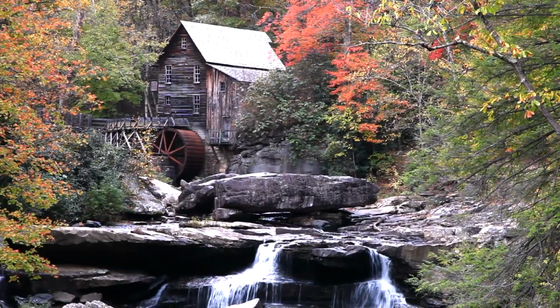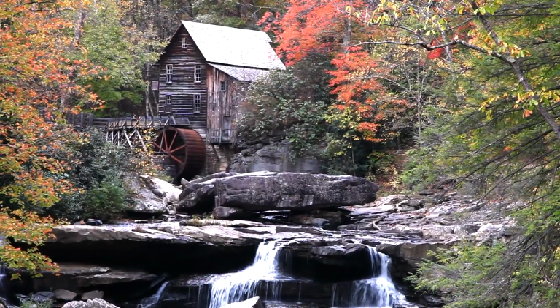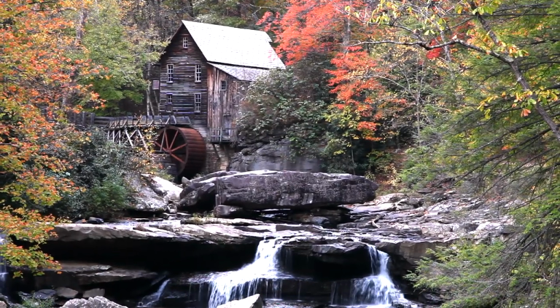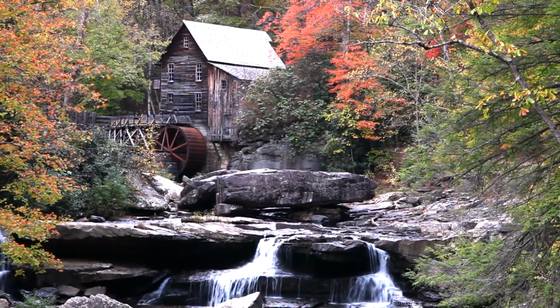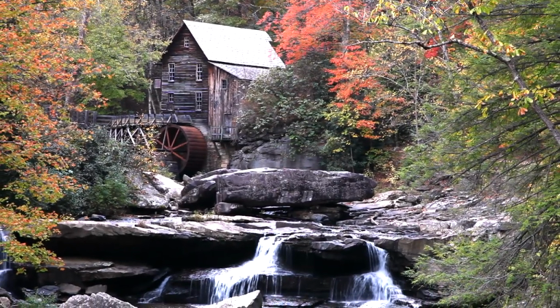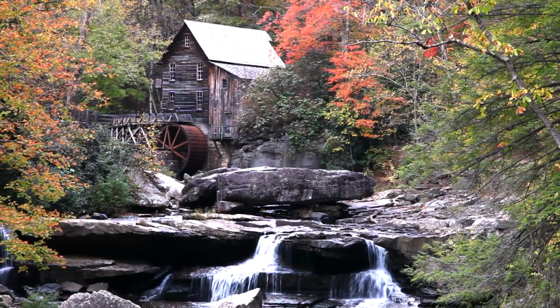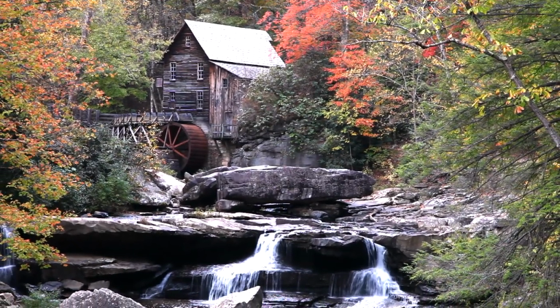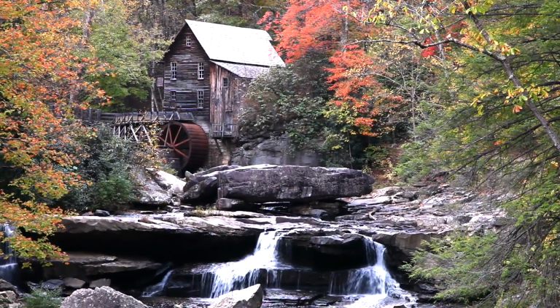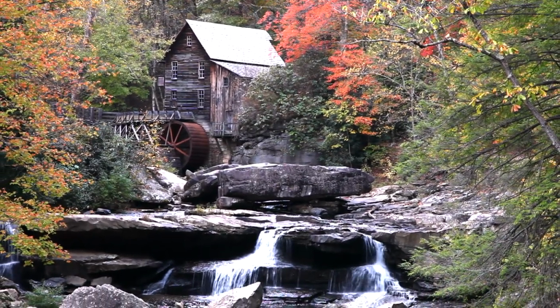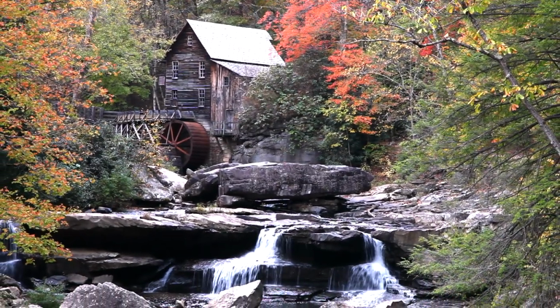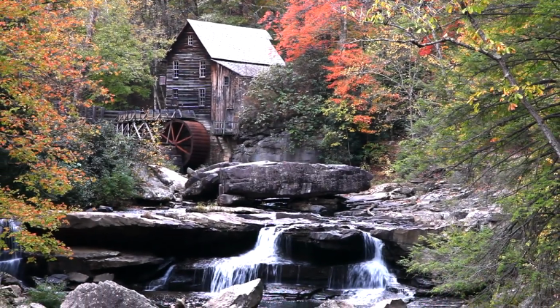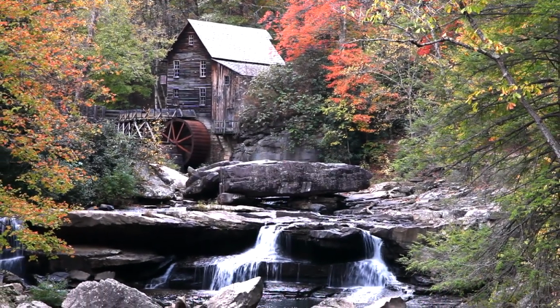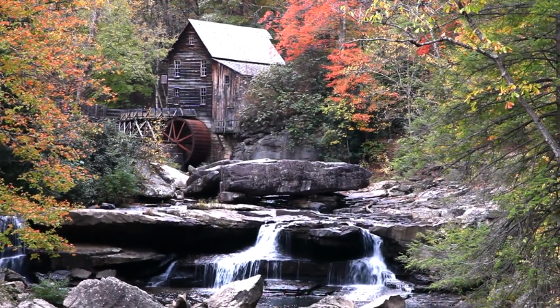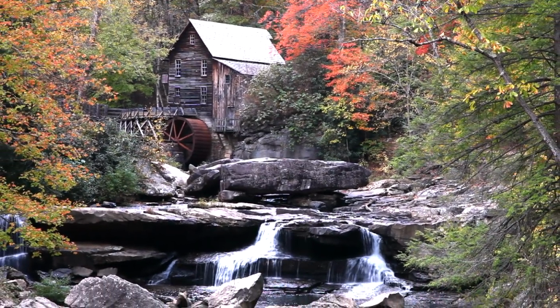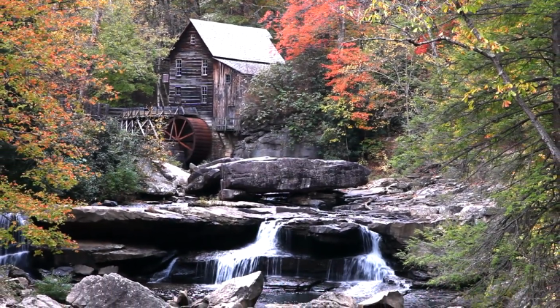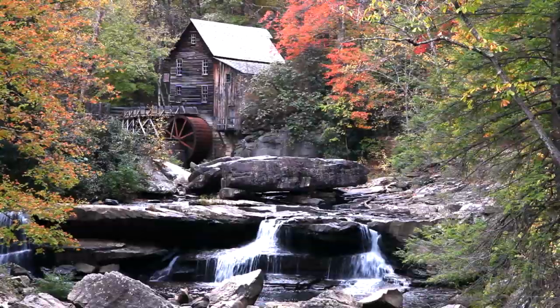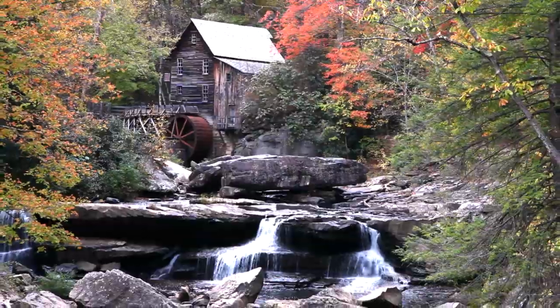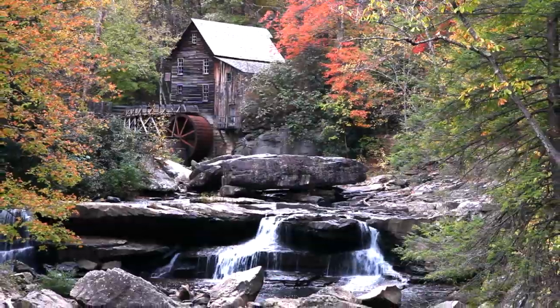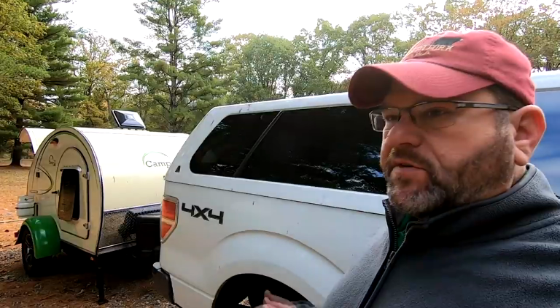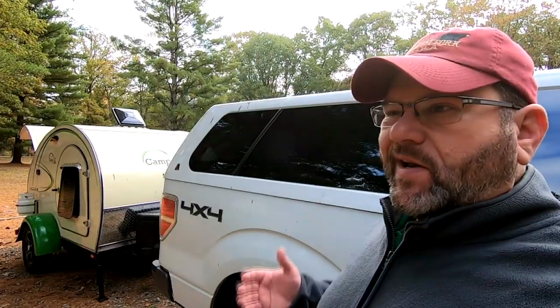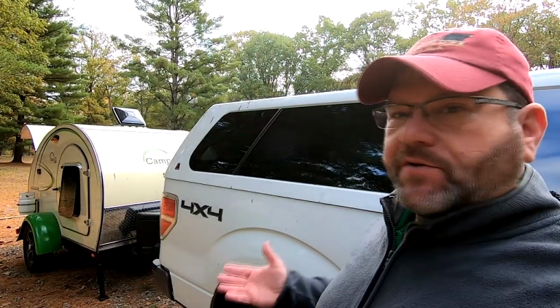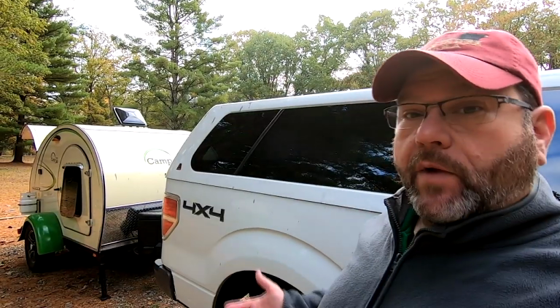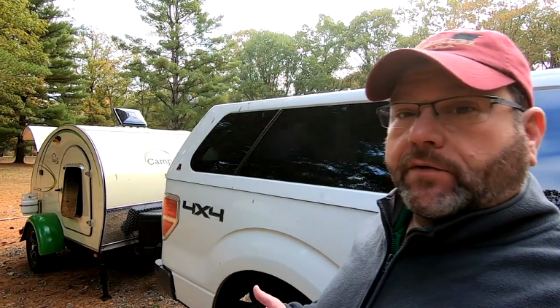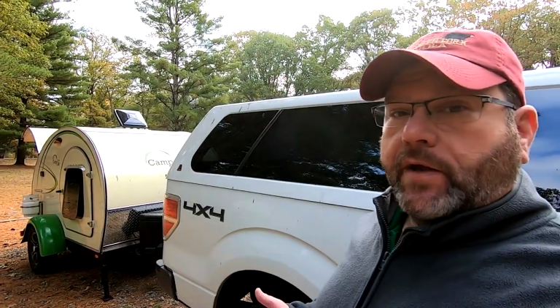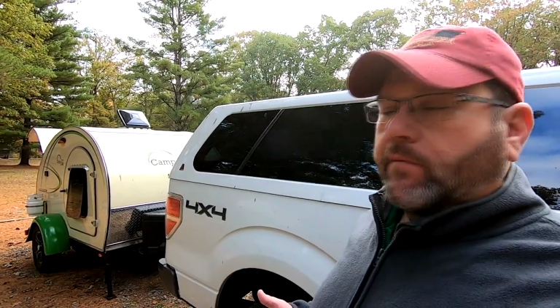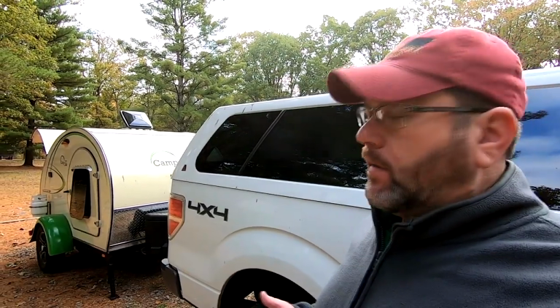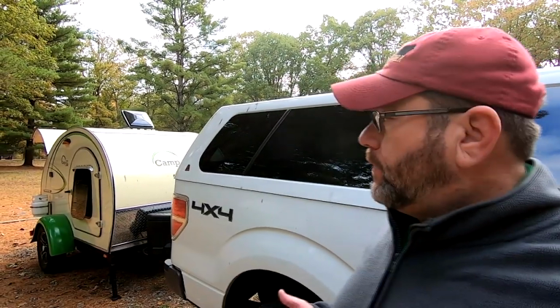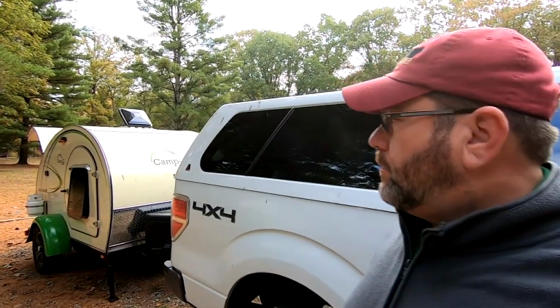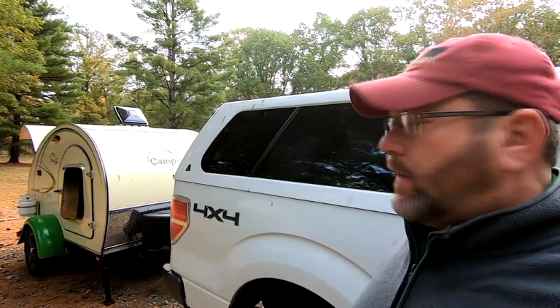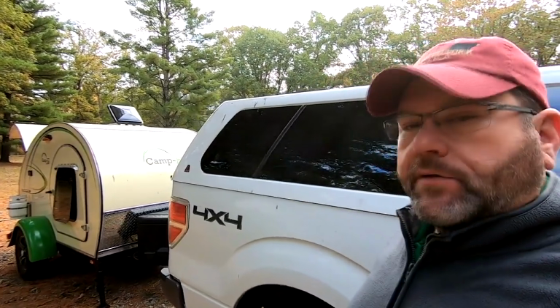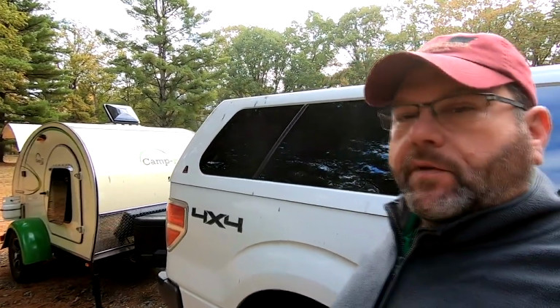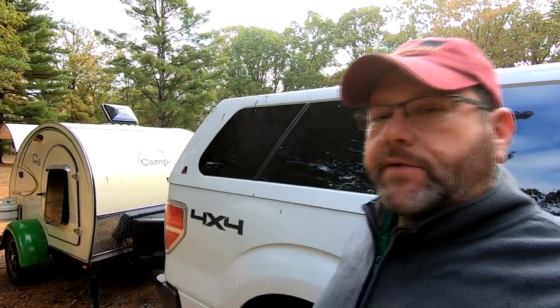So we're here at the Babcock State Park Campground in West Virginia. Just a nice quaint little campground, pretty nice little place.